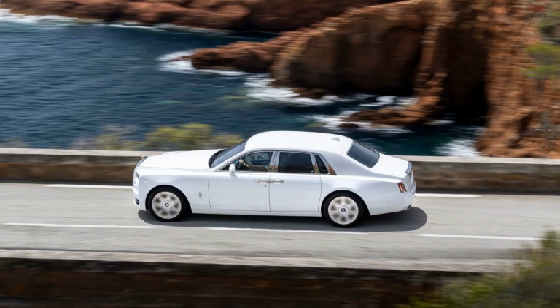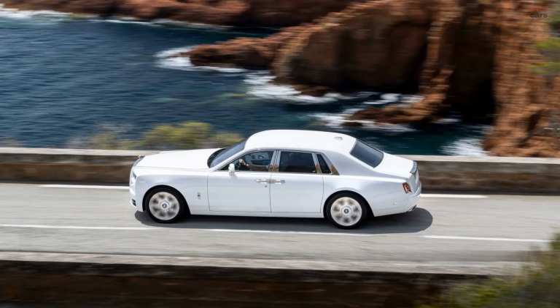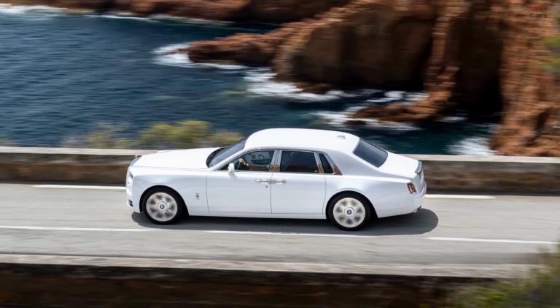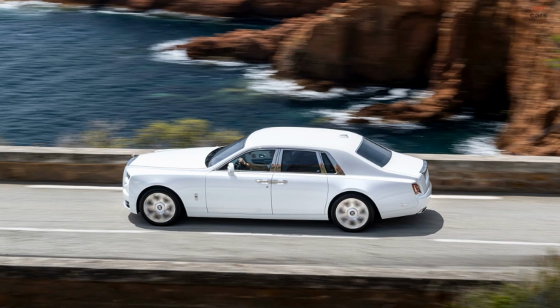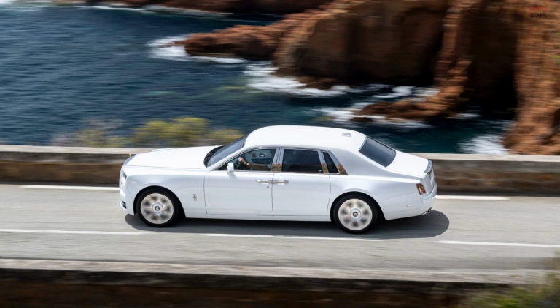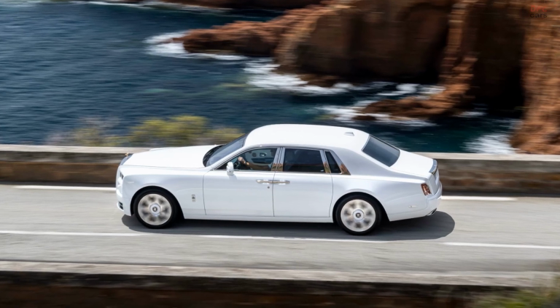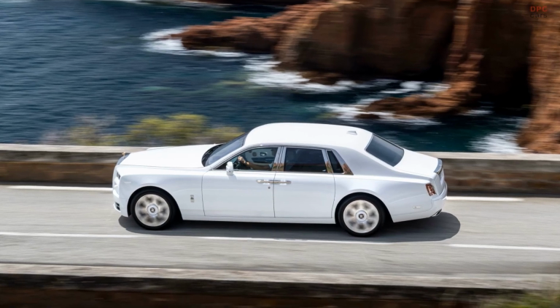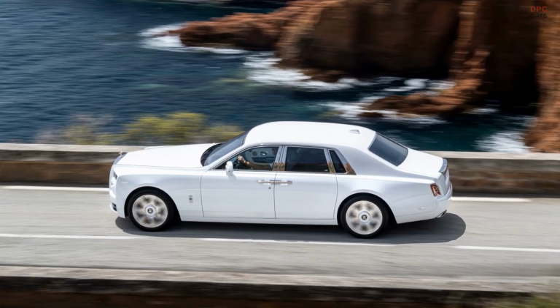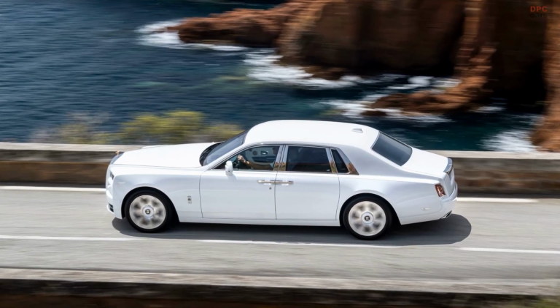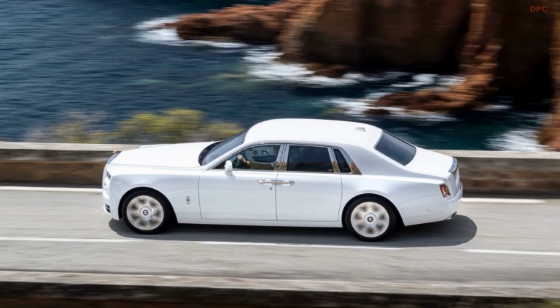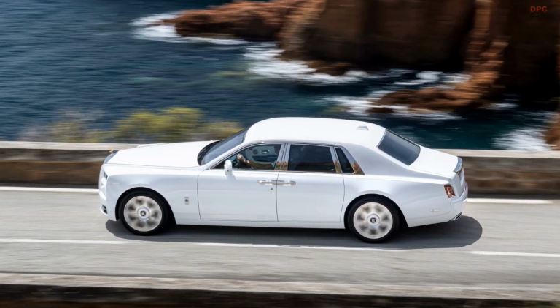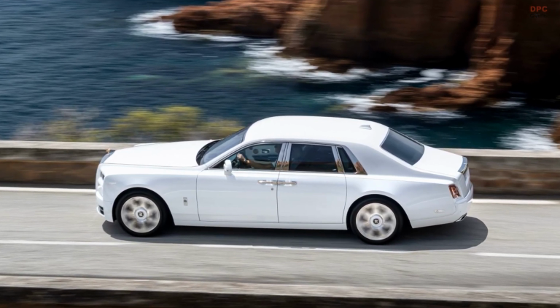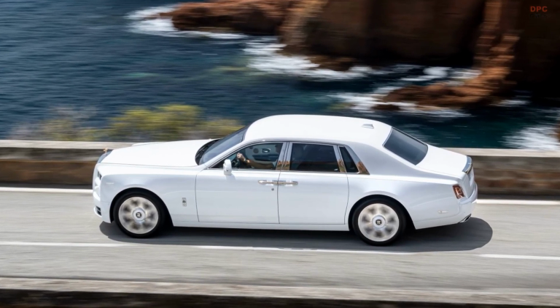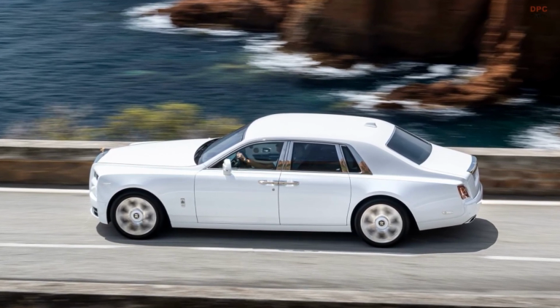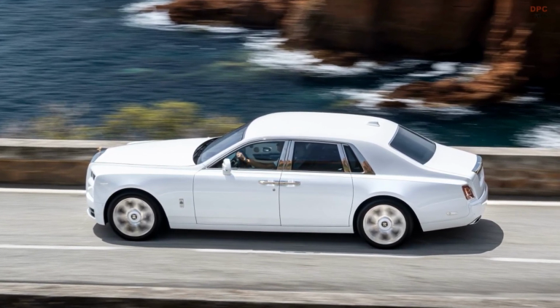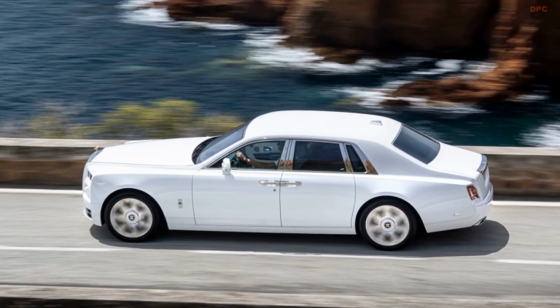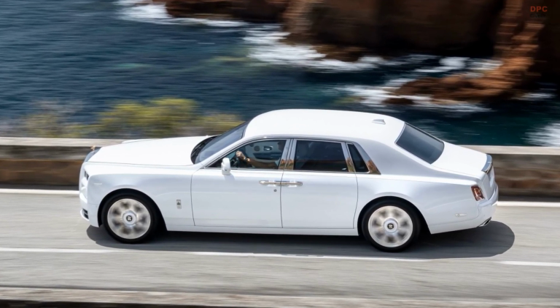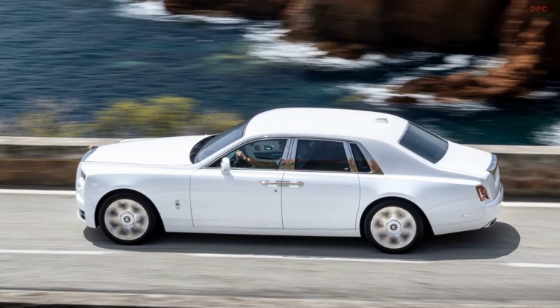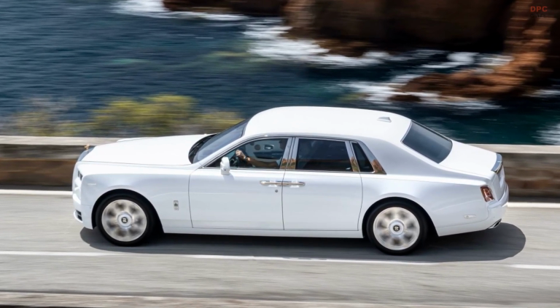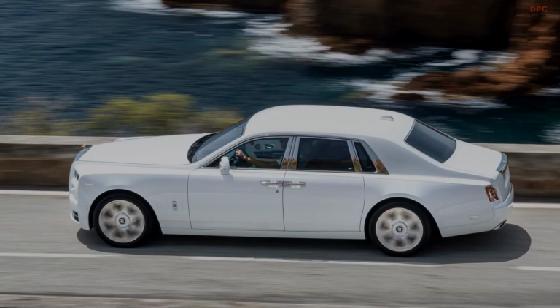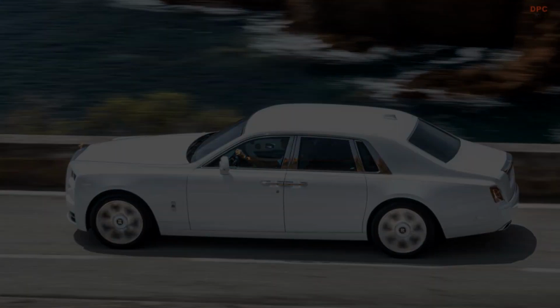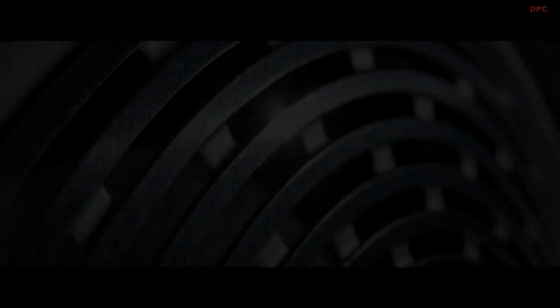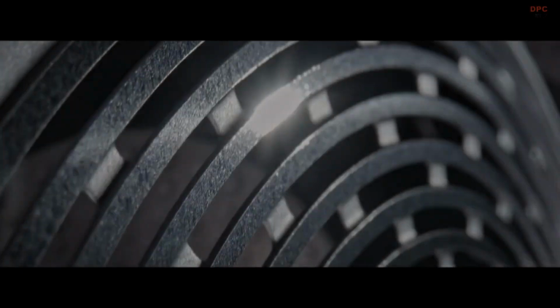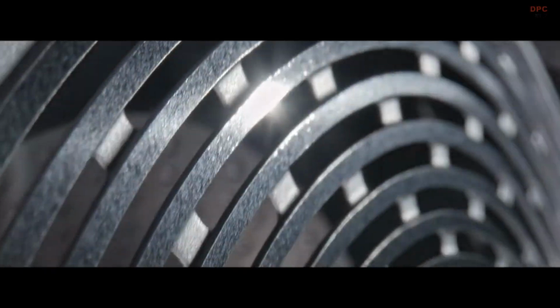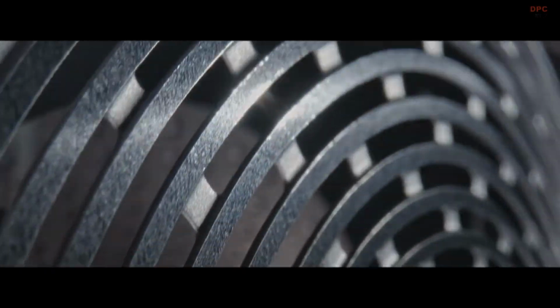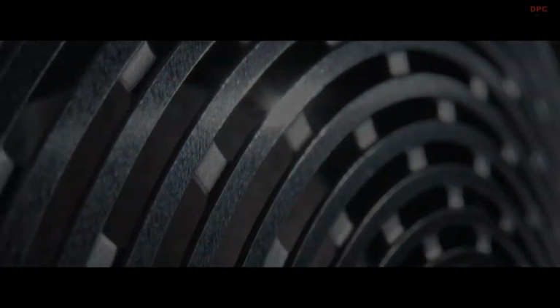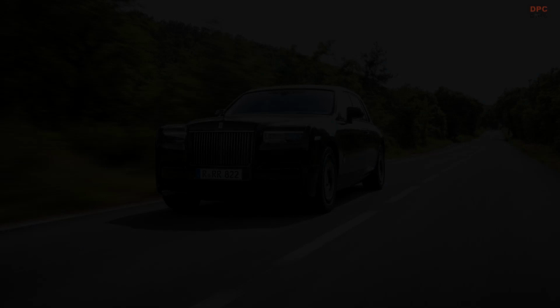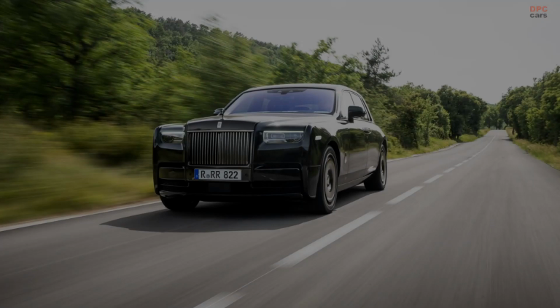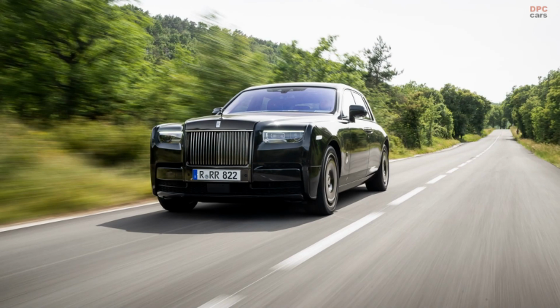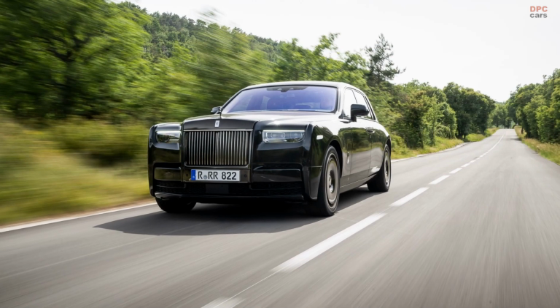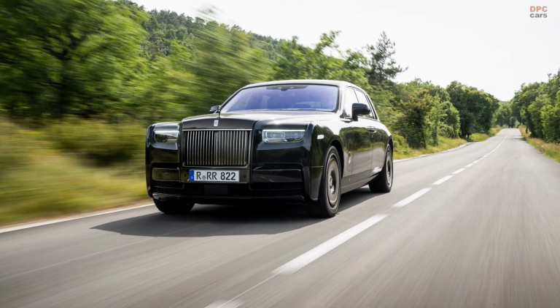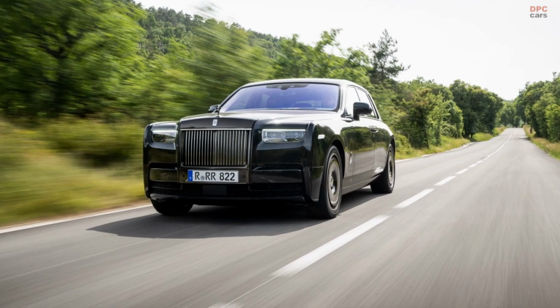At the front, the headlights have a sparkly look courtesy of laser-cut bezel starlights, similar to Rolls-Royce's Starlight headliner.